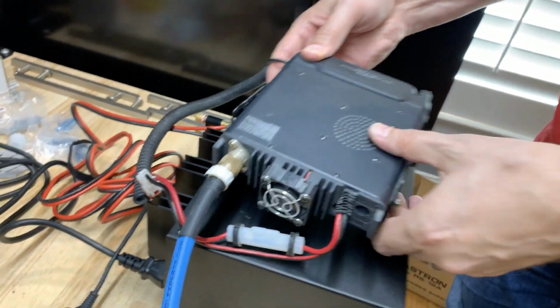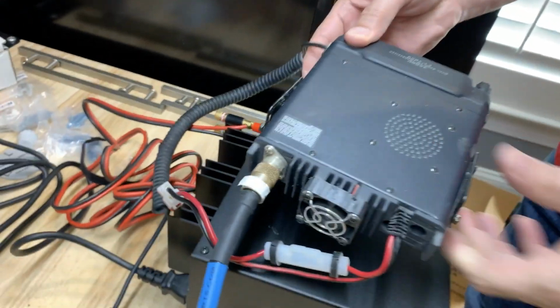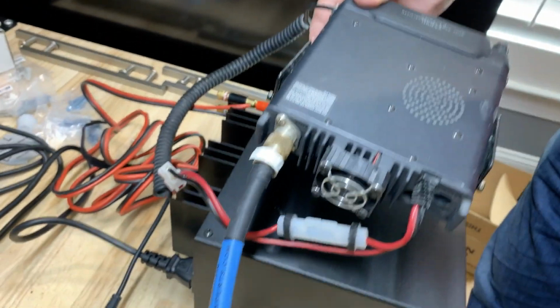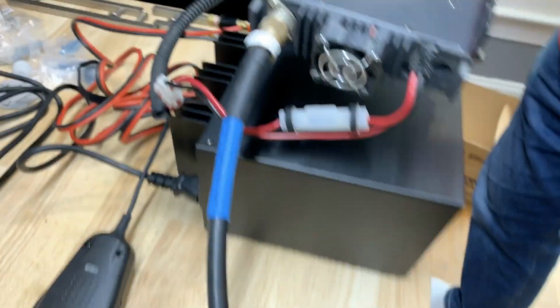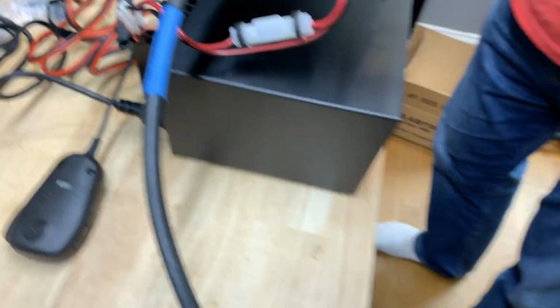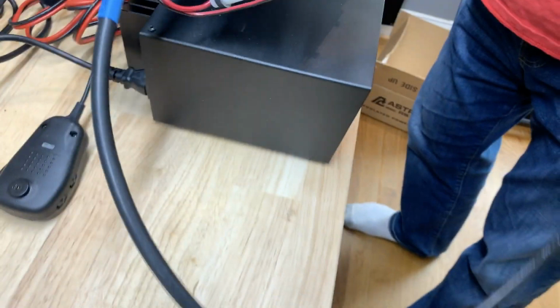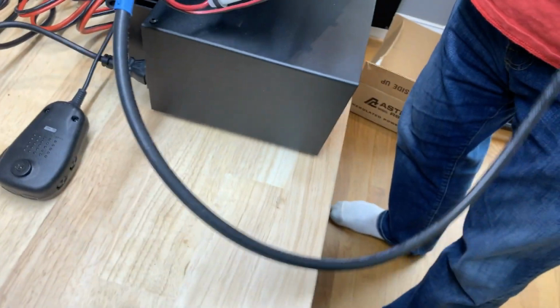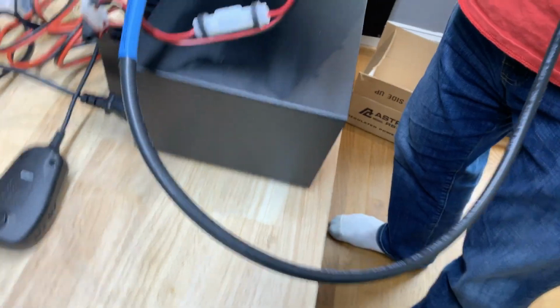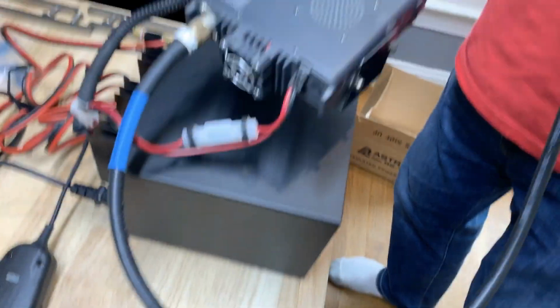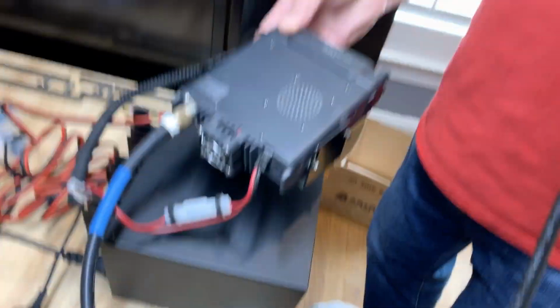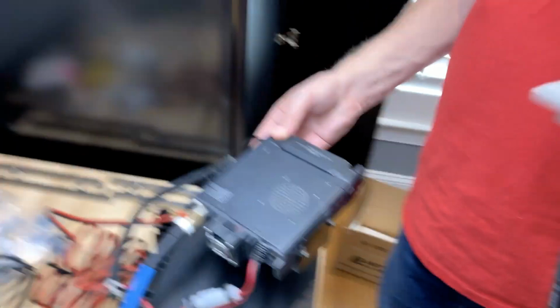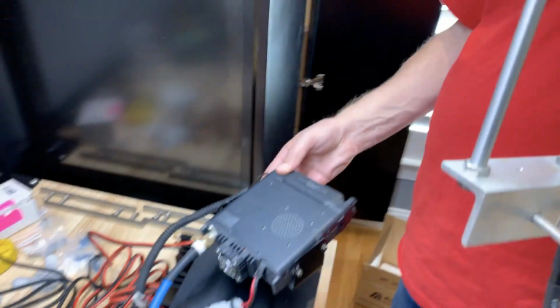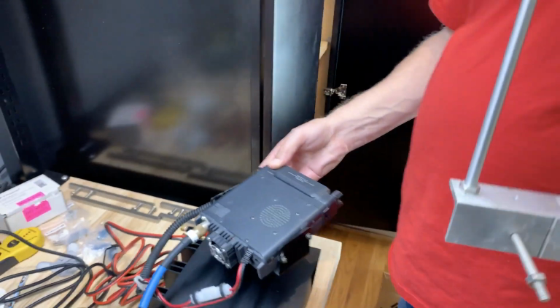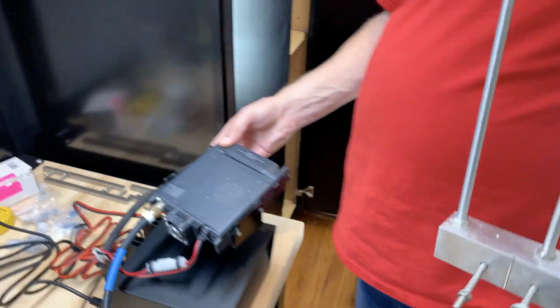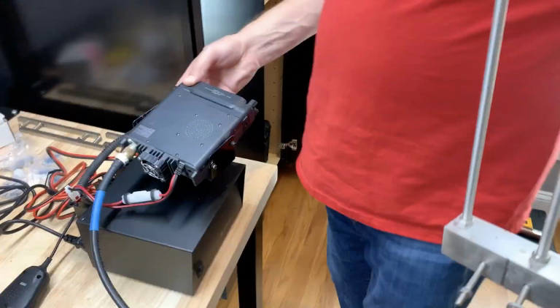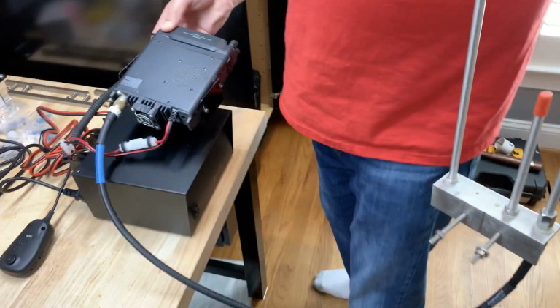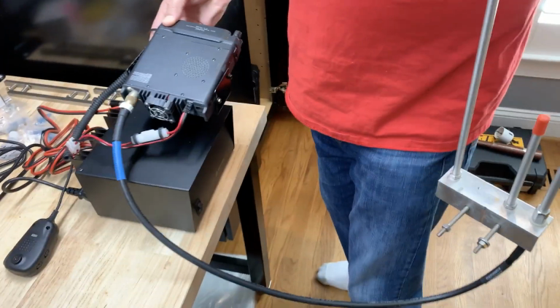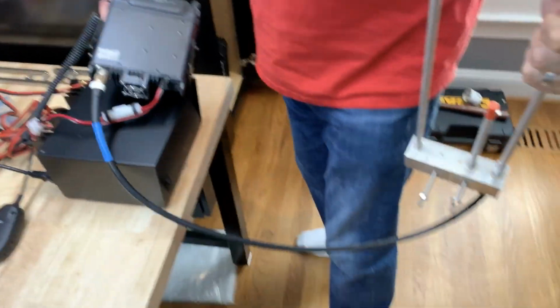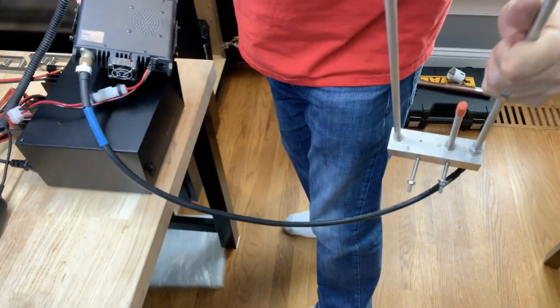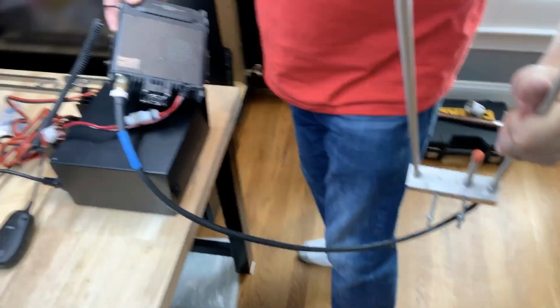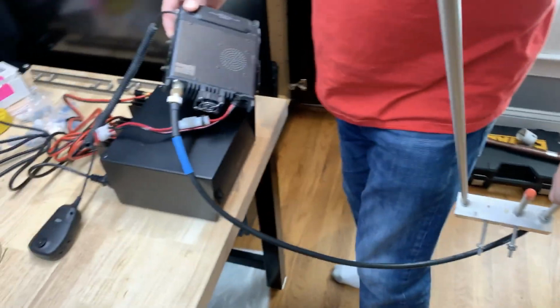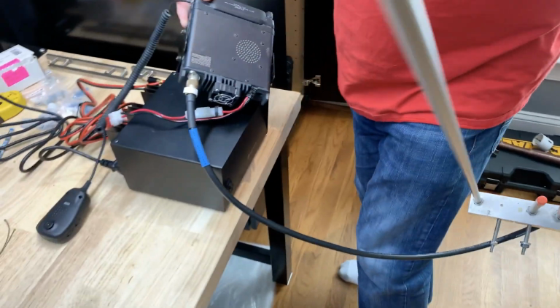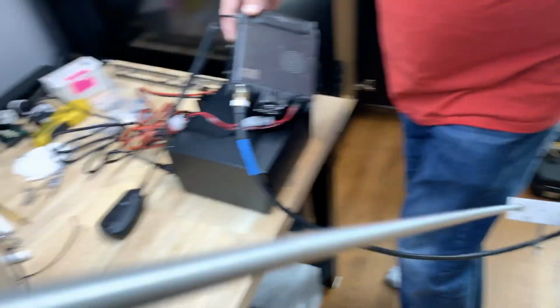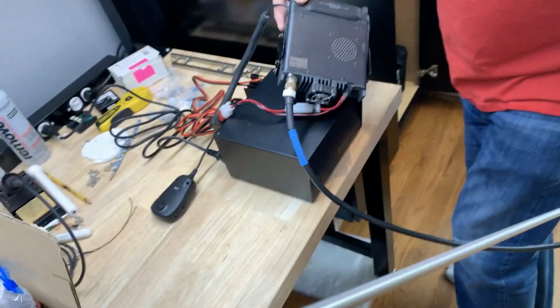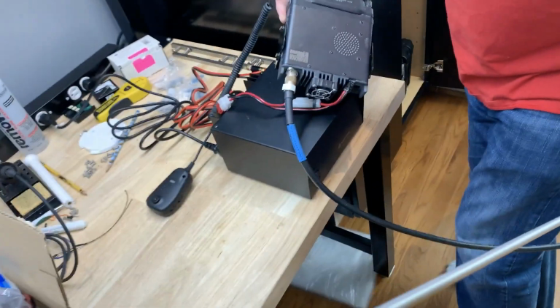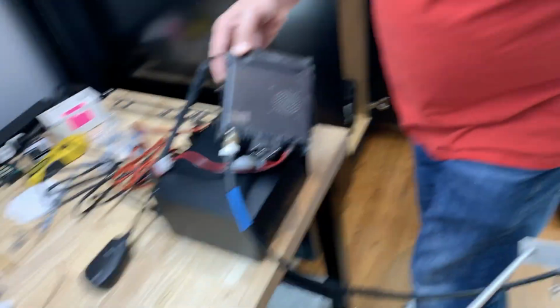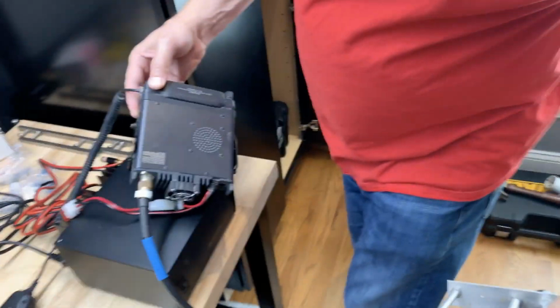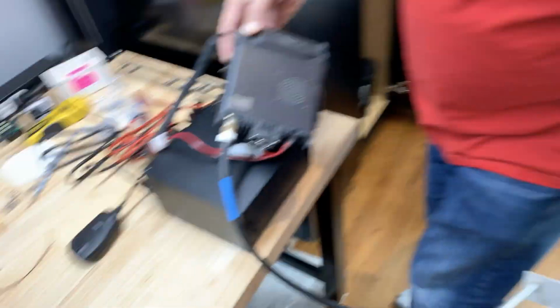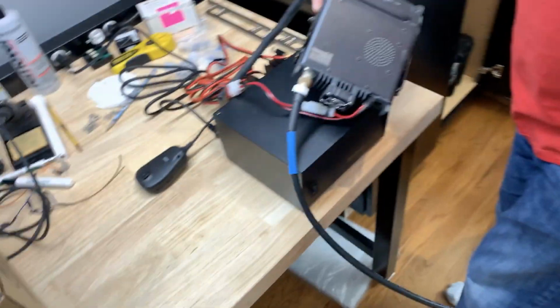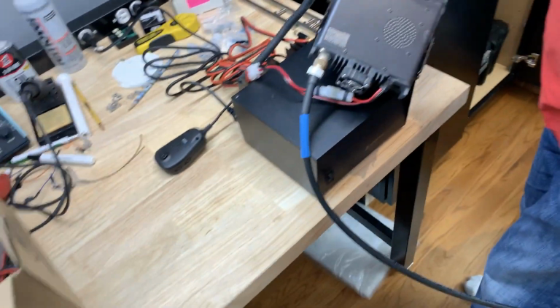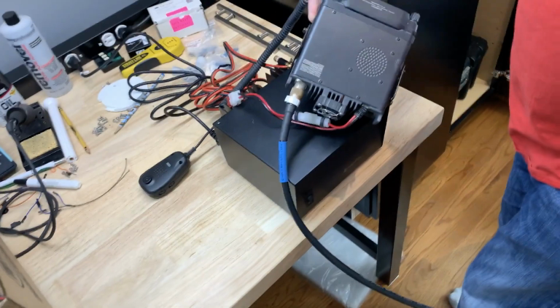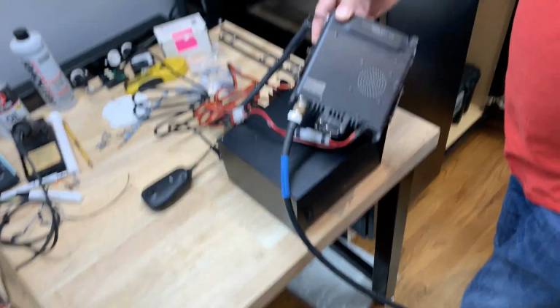Both ends of the cable — that's how it looks. There we are, antenna. I'm going to bring it underneath.